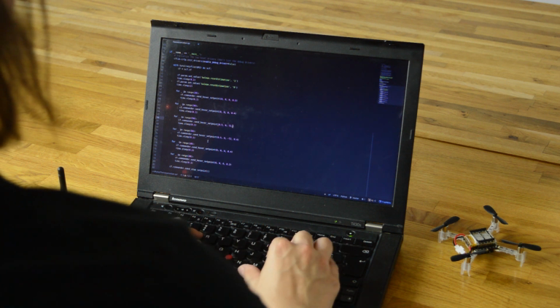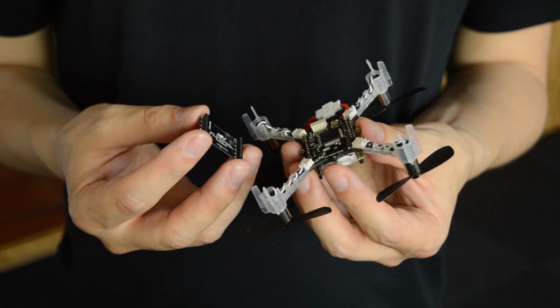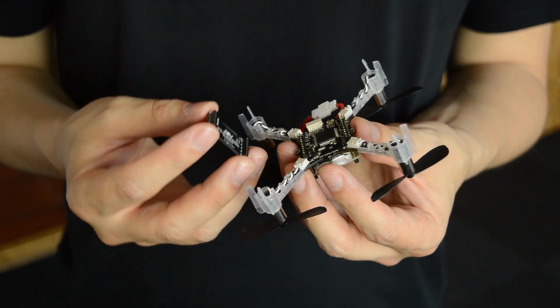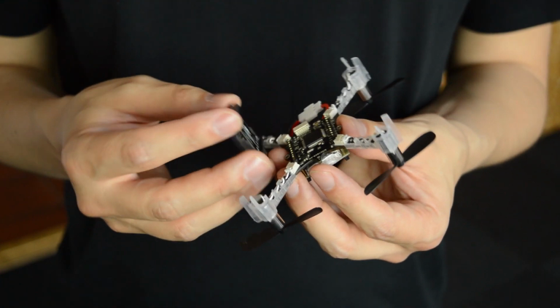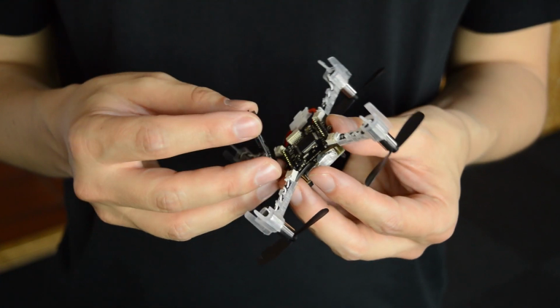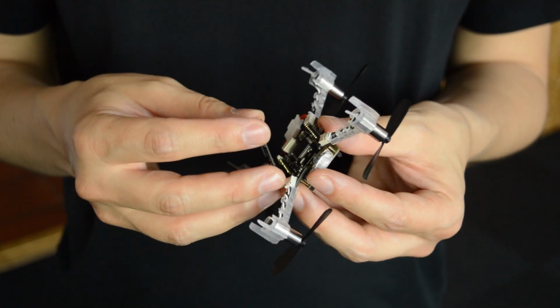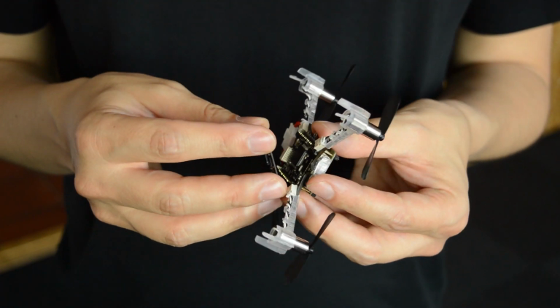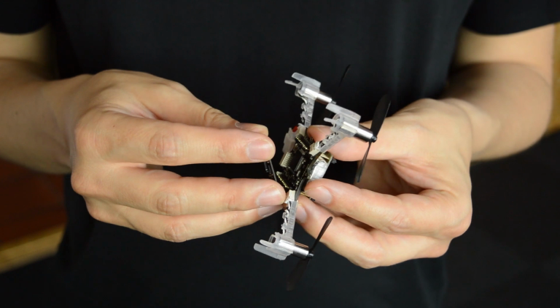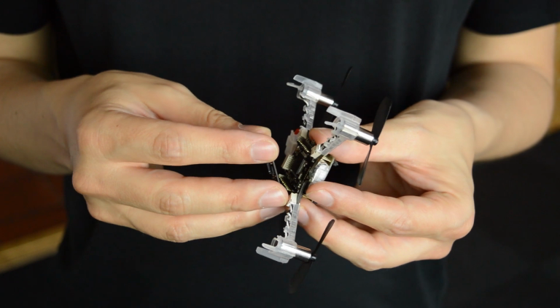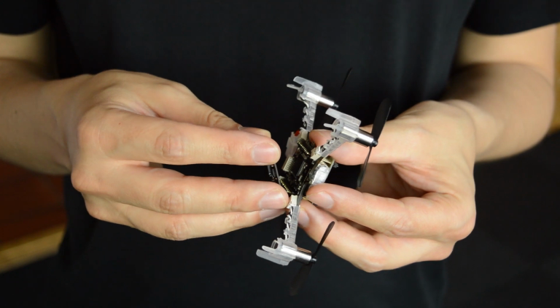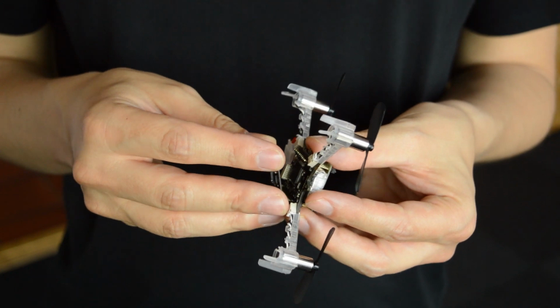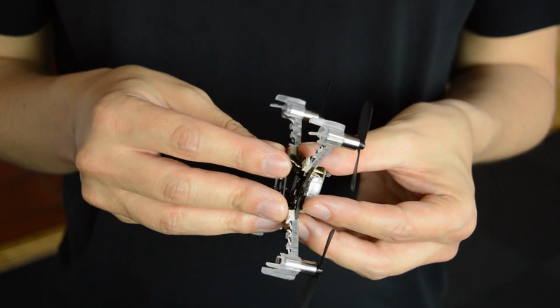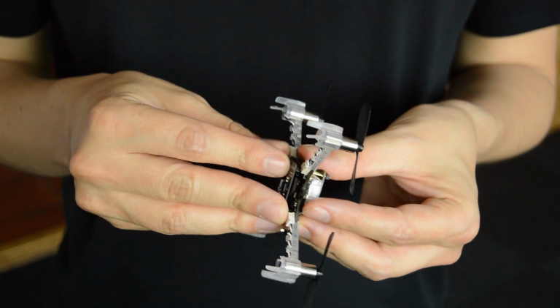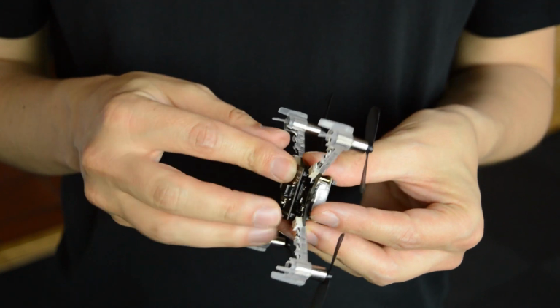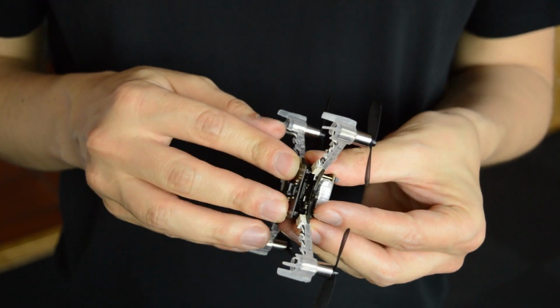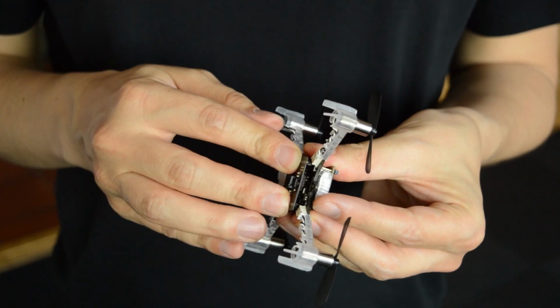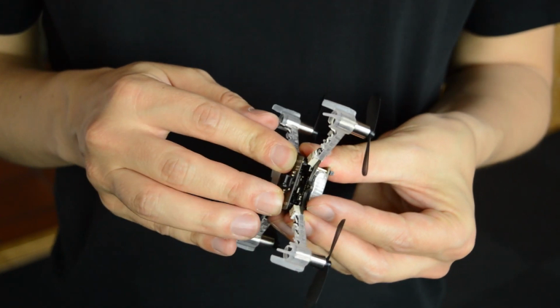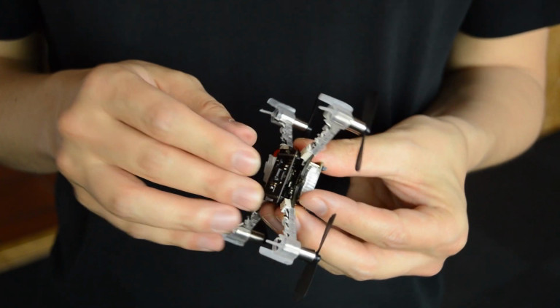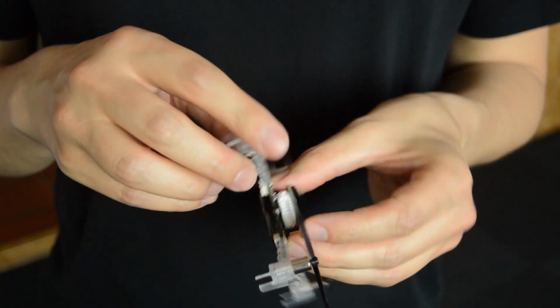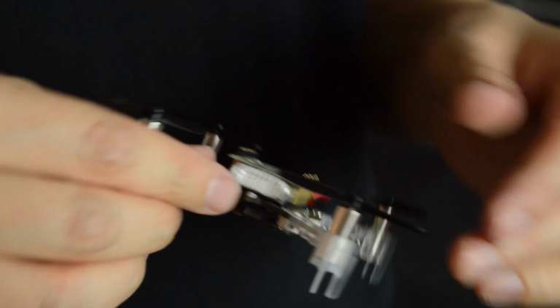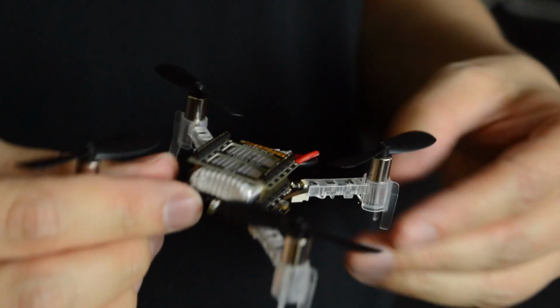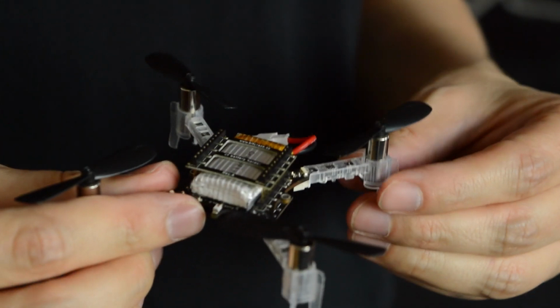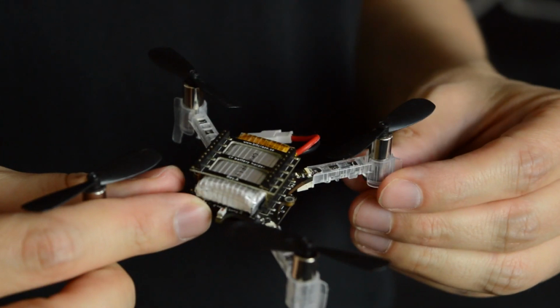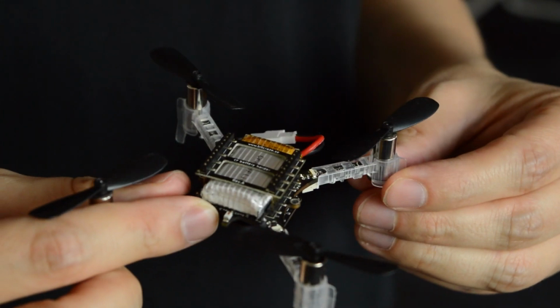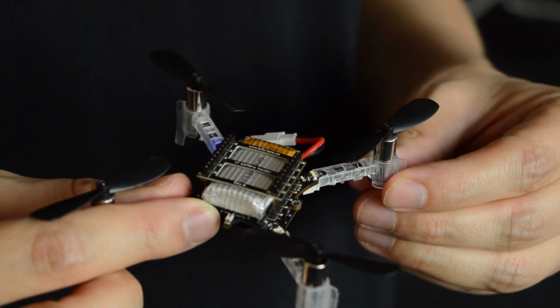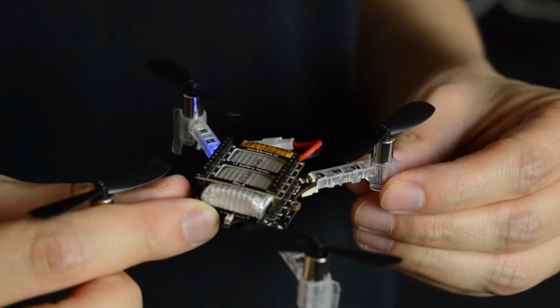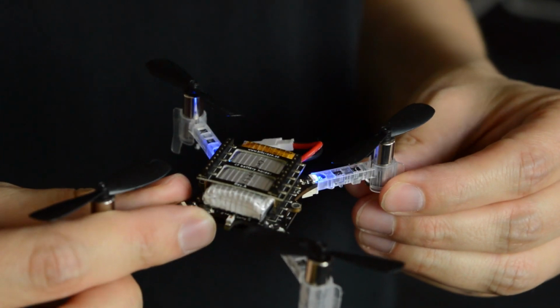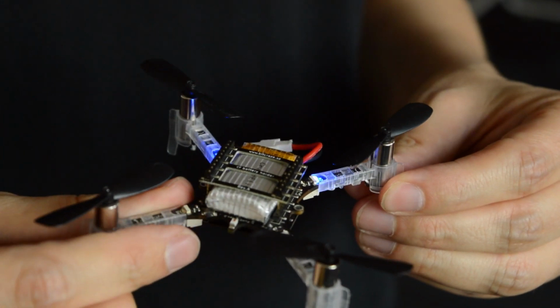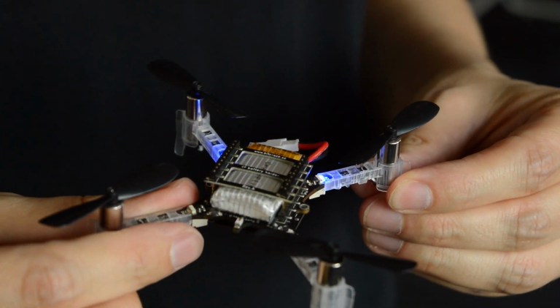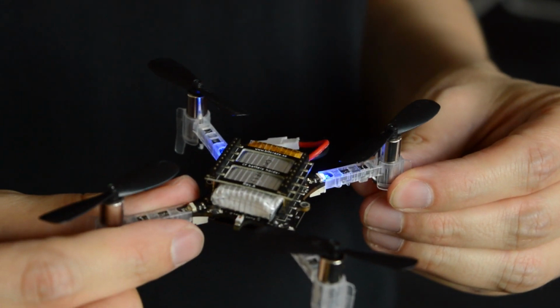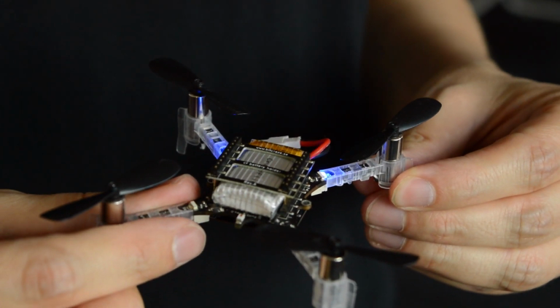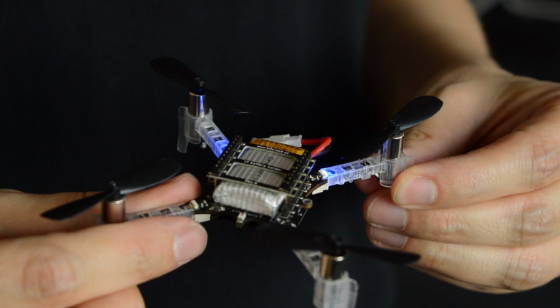To get started, just attach the deck under the CrazyFly, start the CrazyFly, and the Flowdeck will be automatically detected.